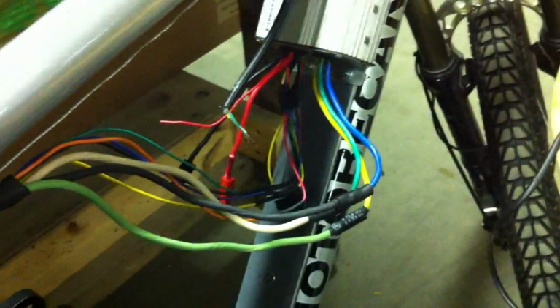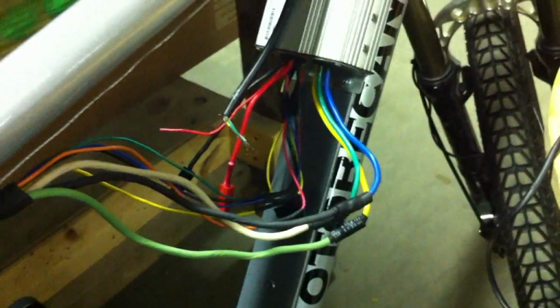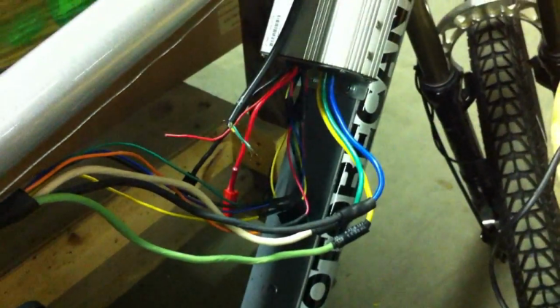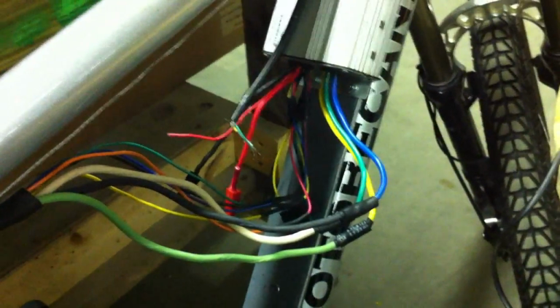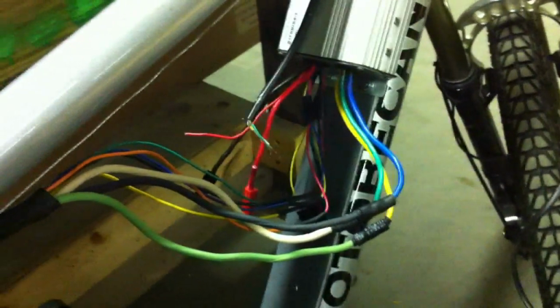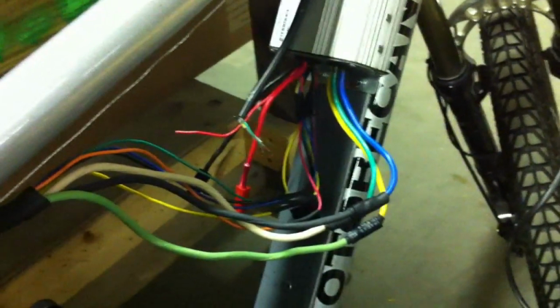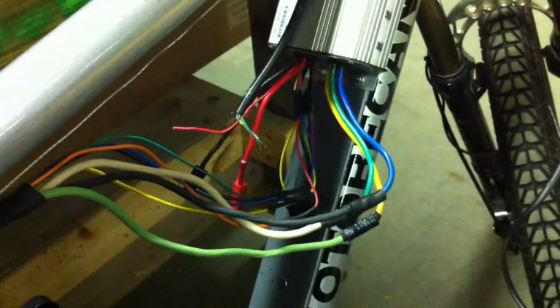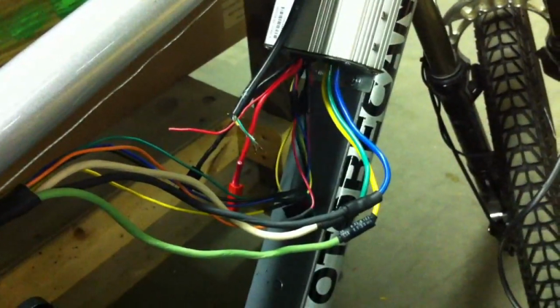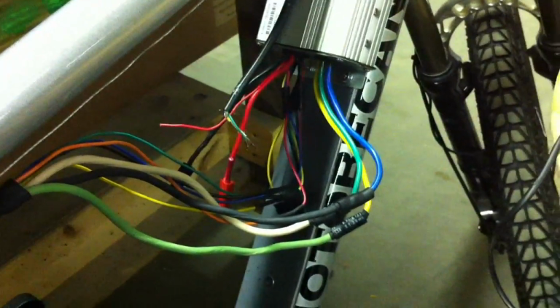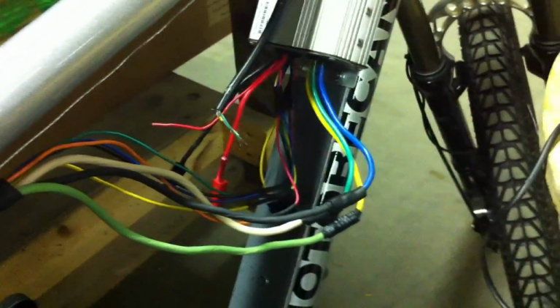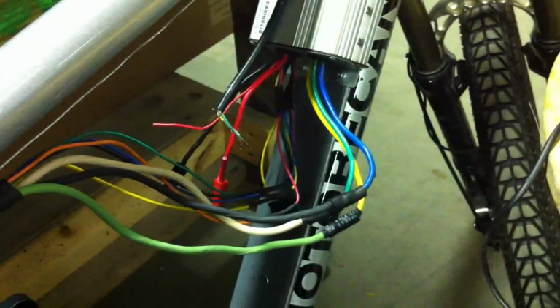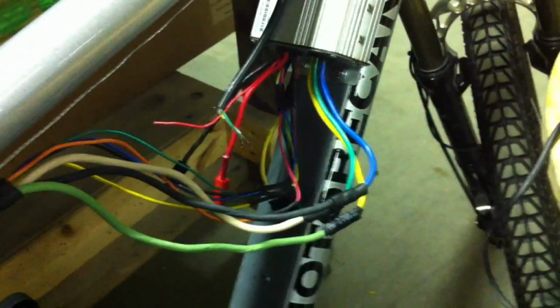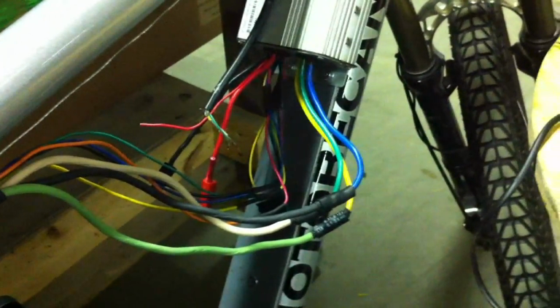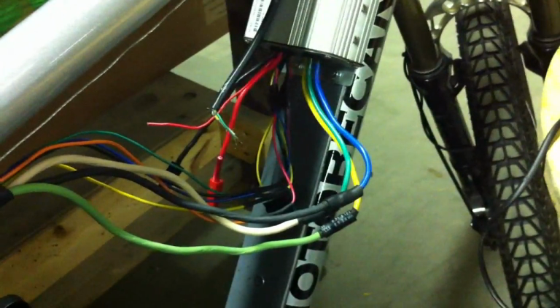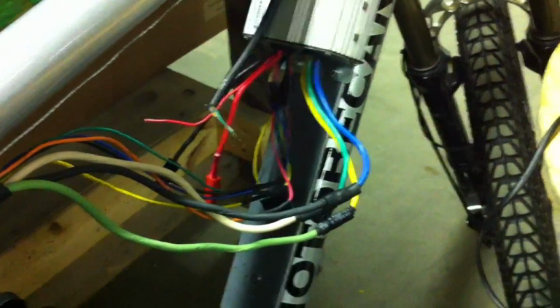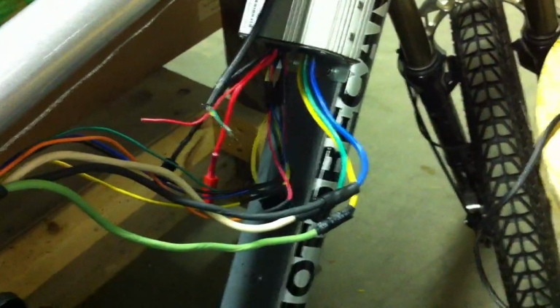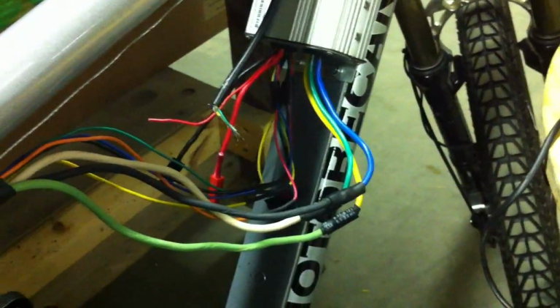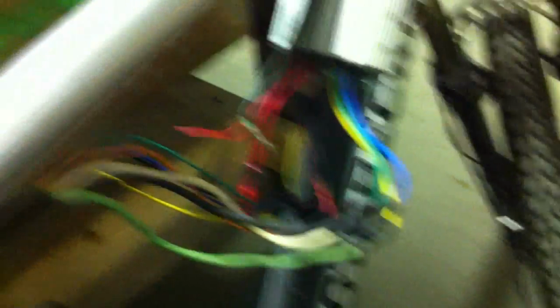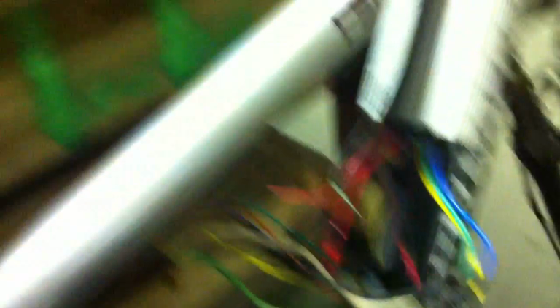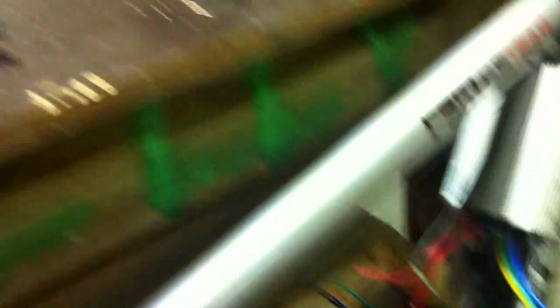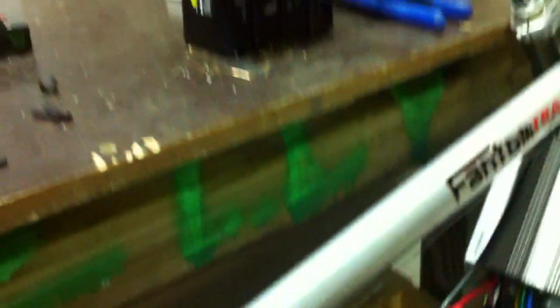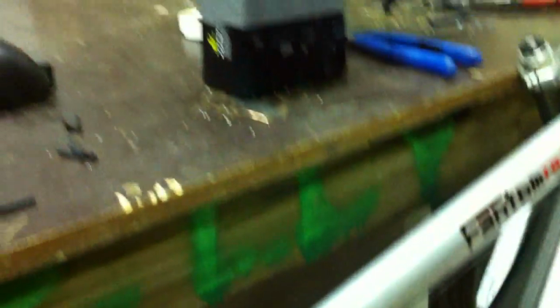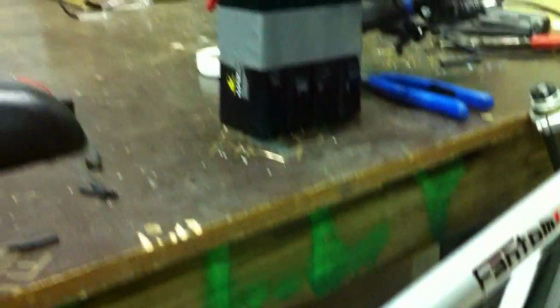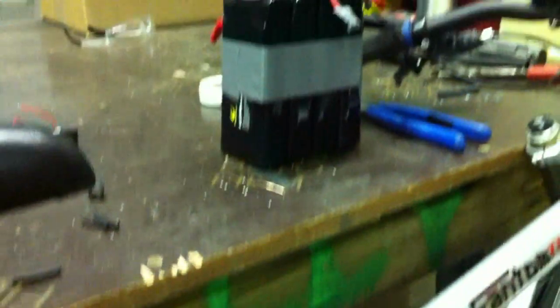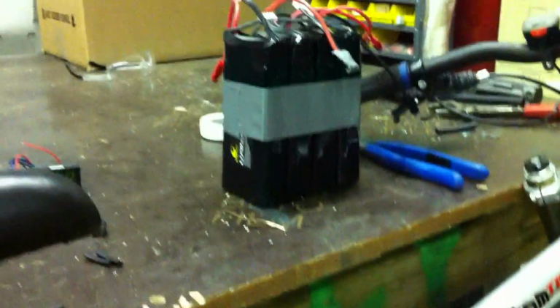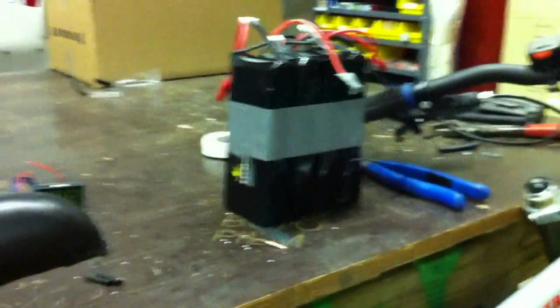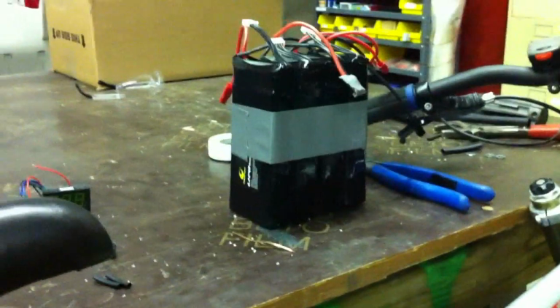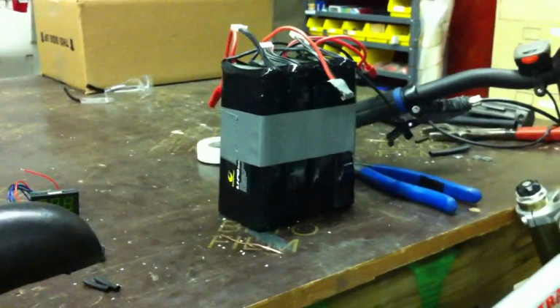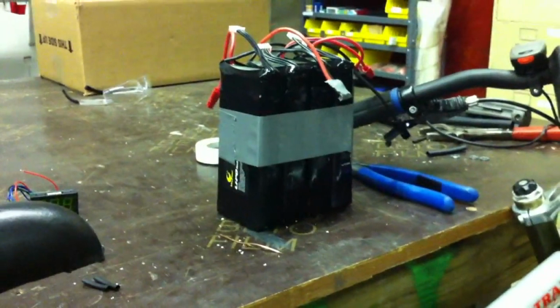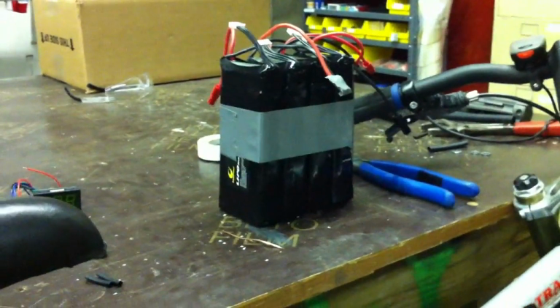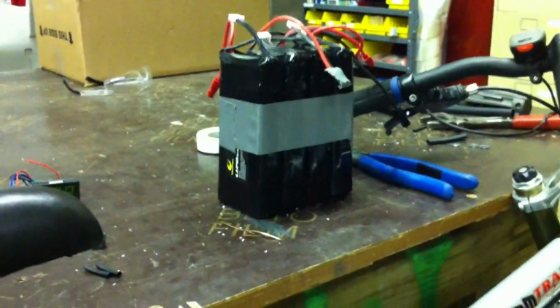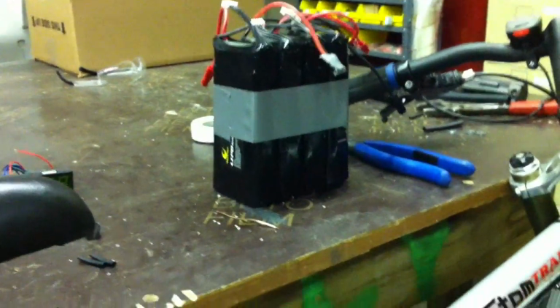Now all I've got to do is temporarily wire up the throttle and hook it up to this LiPo battery pack and see if we can get a test run going.